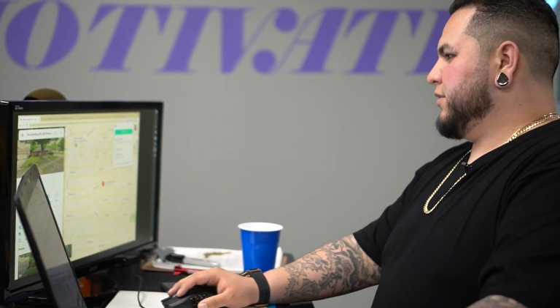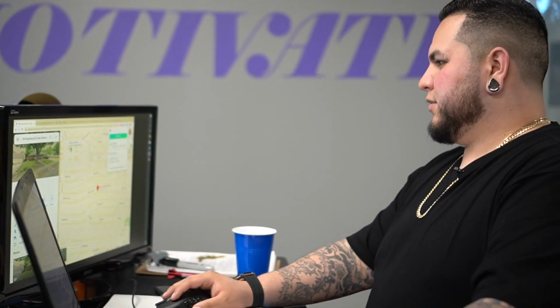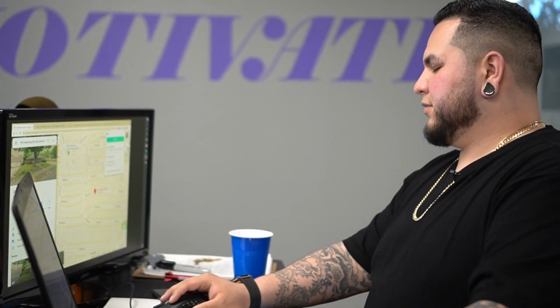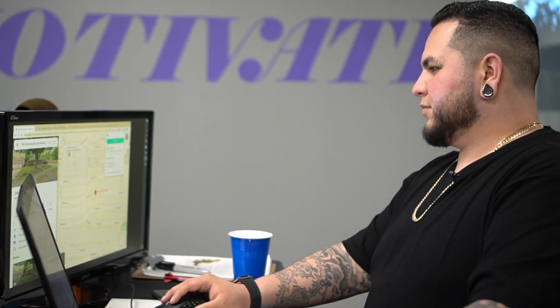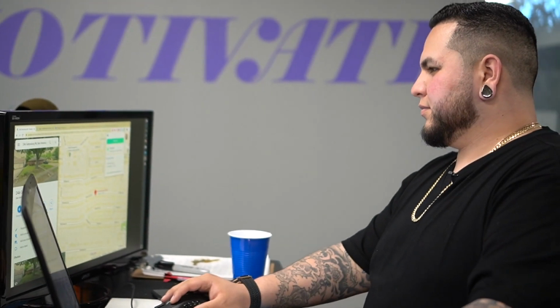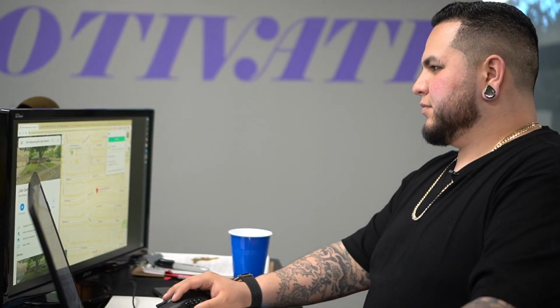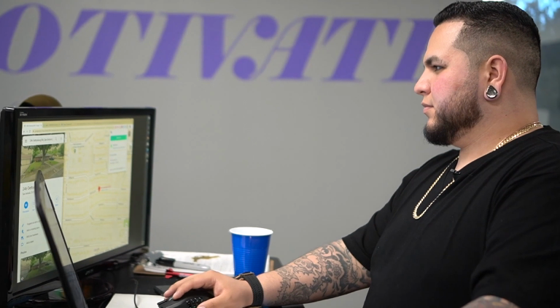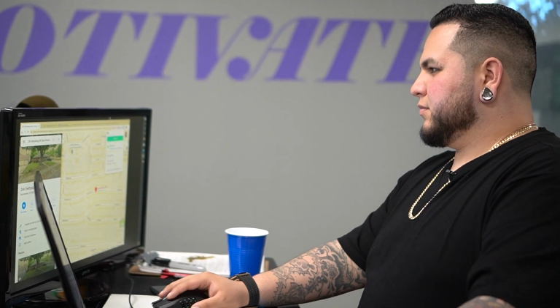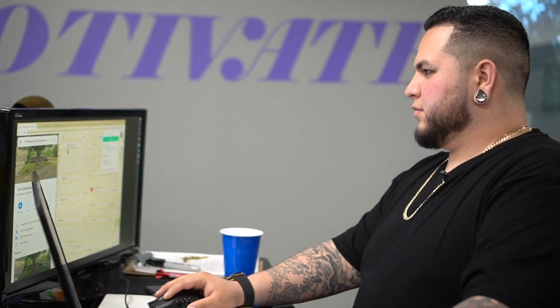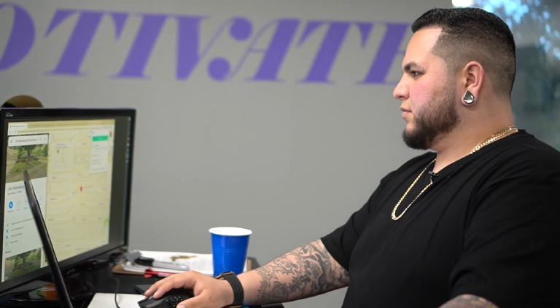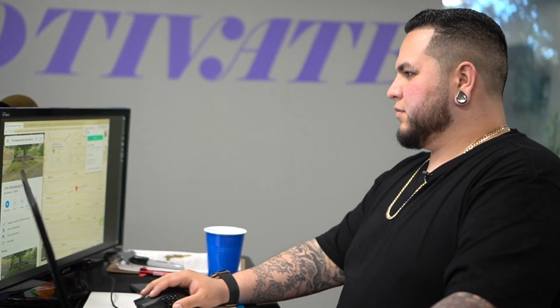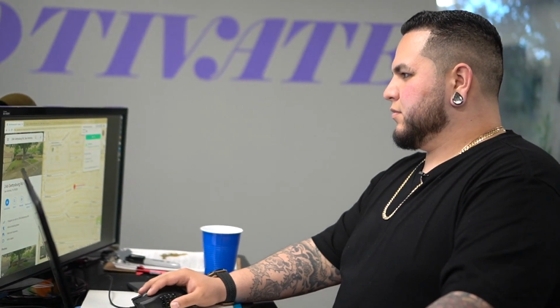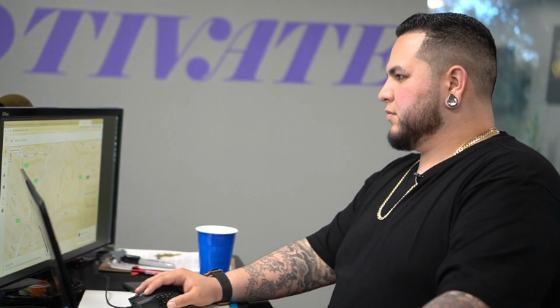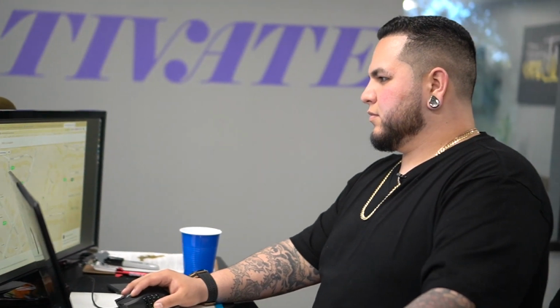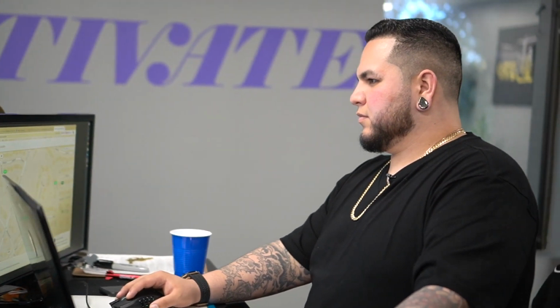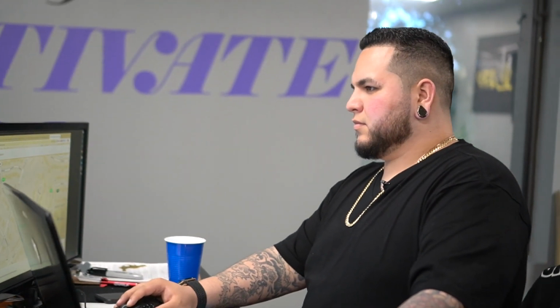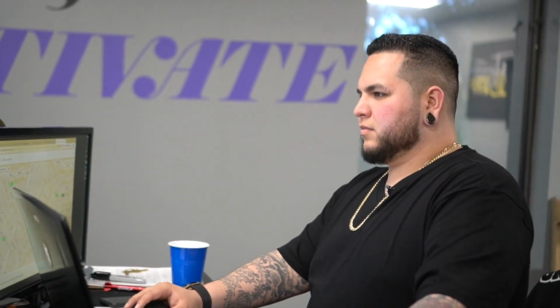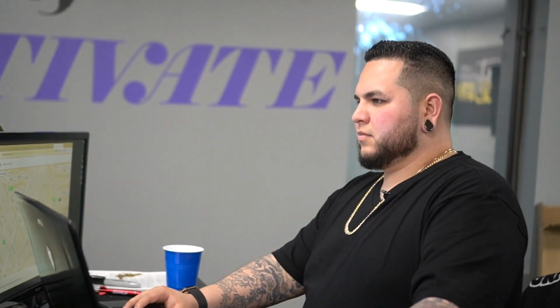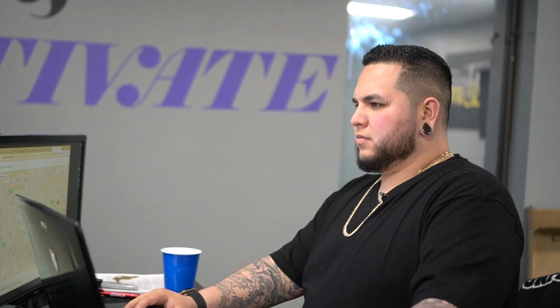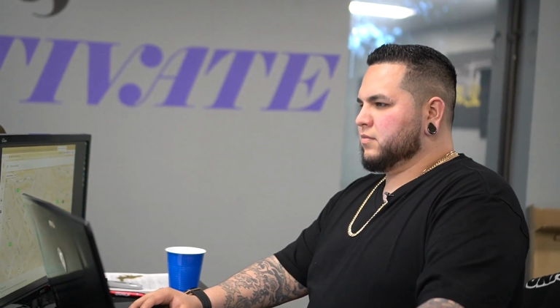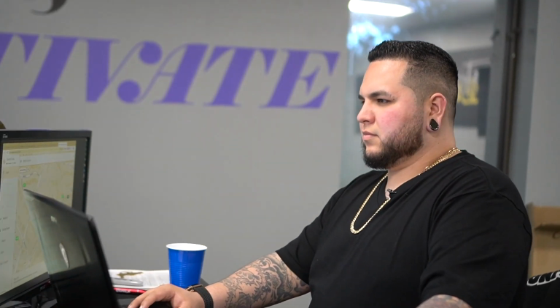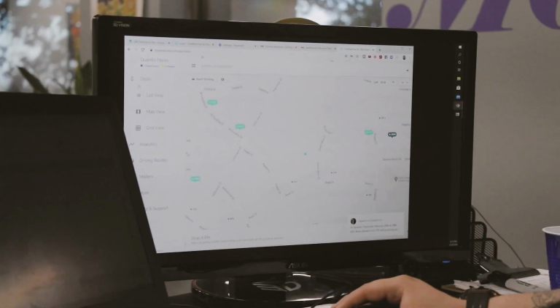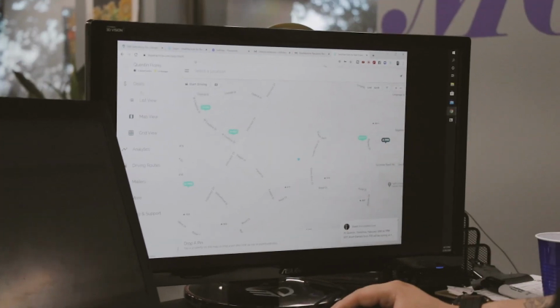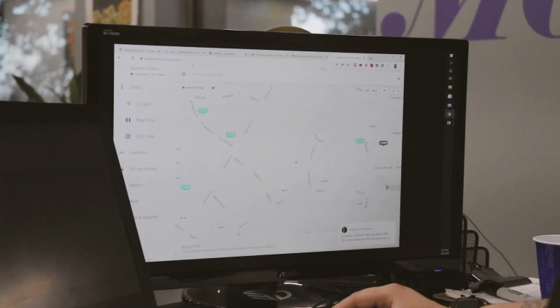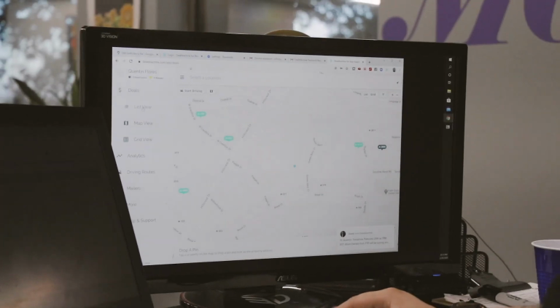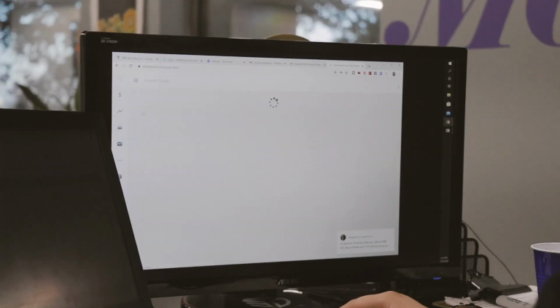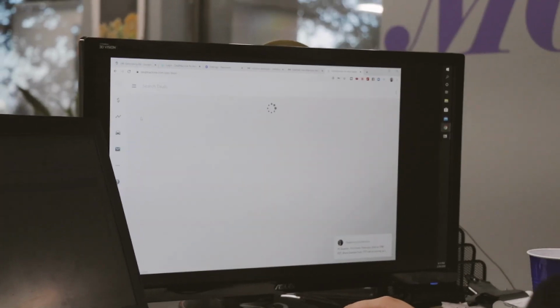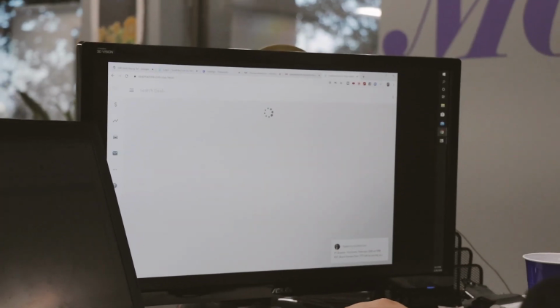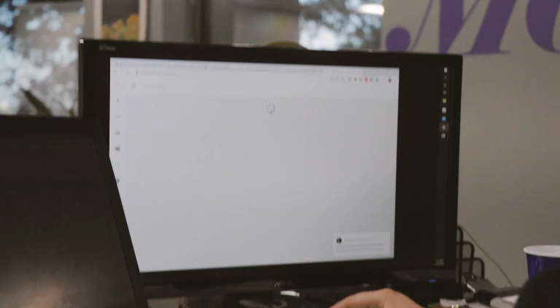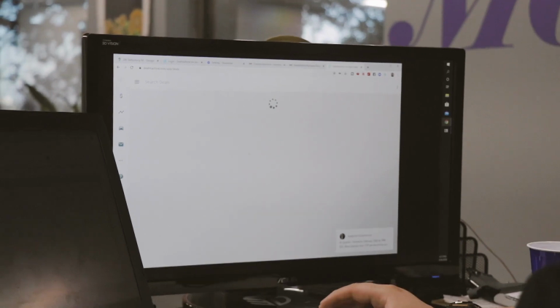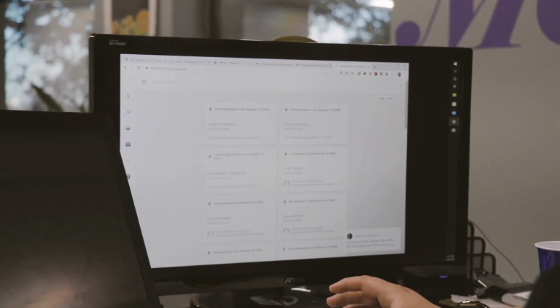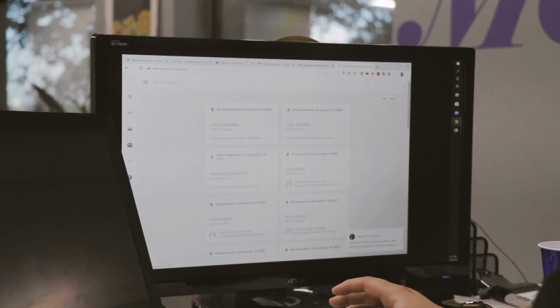So now if you go into your Deal Machine account, this address is in your account — it's looked up the owner, and it's ready to send mail or export.